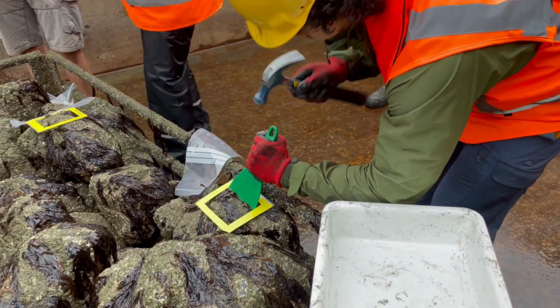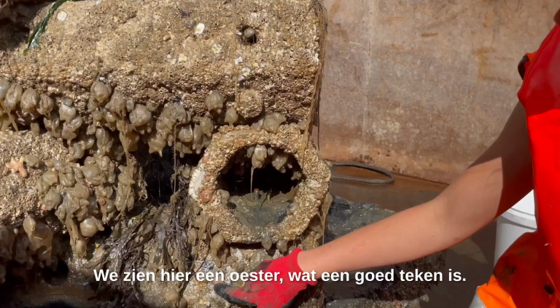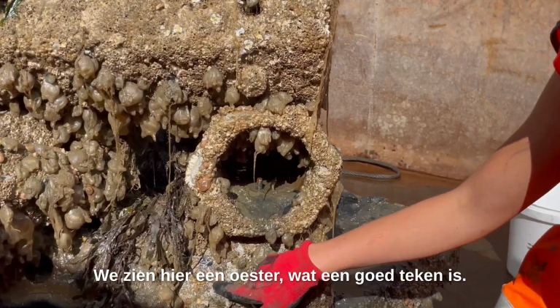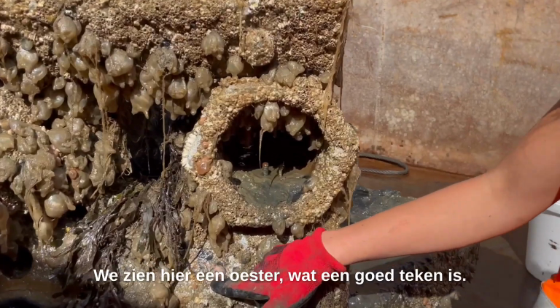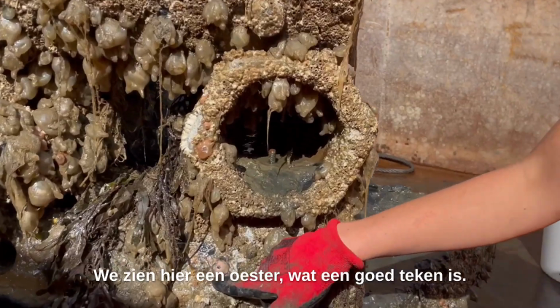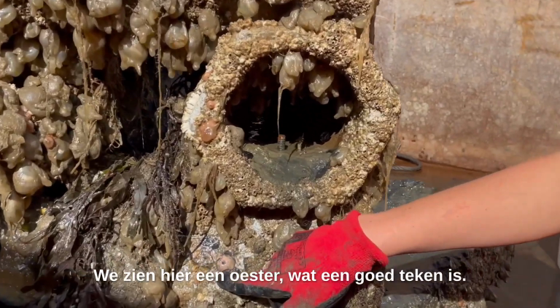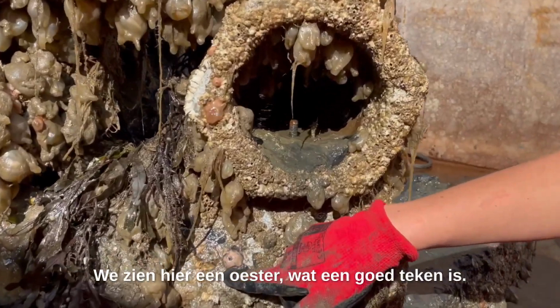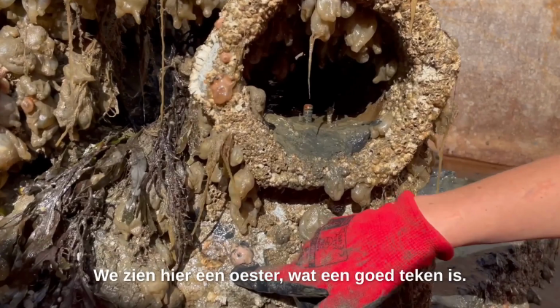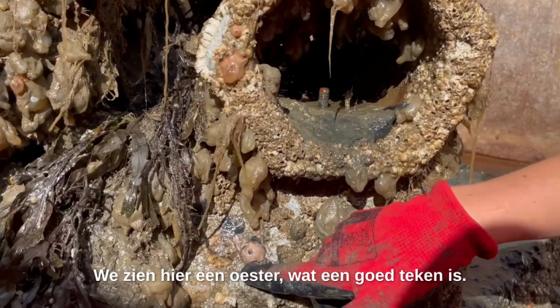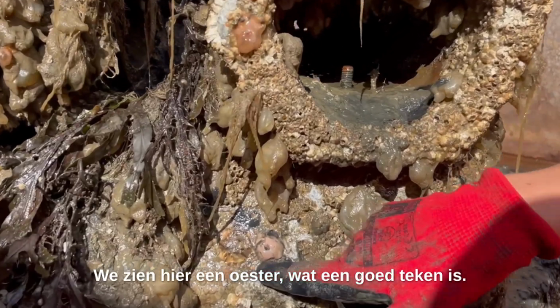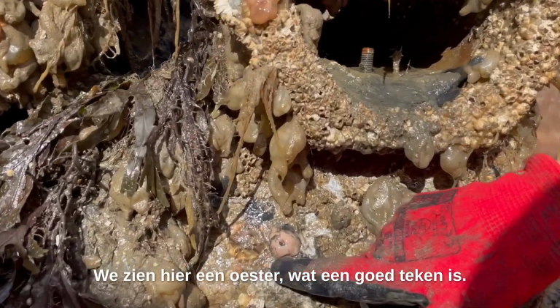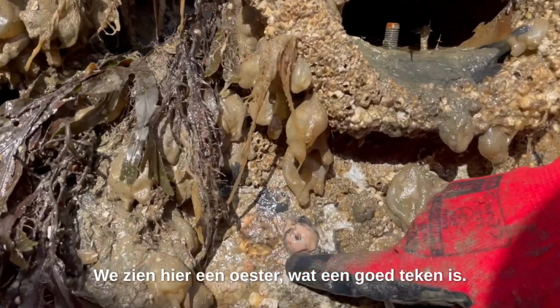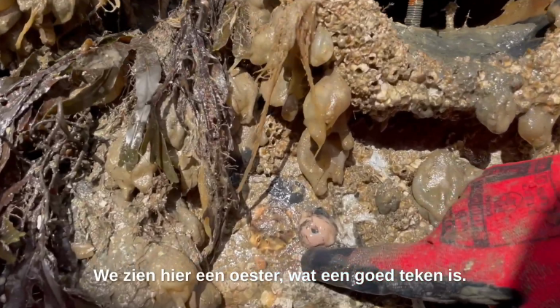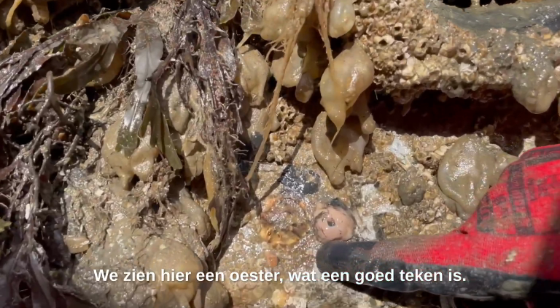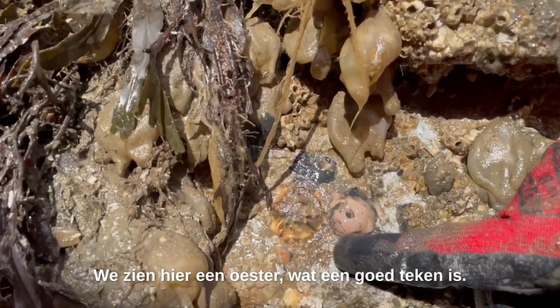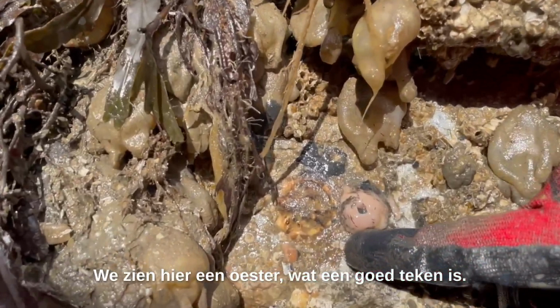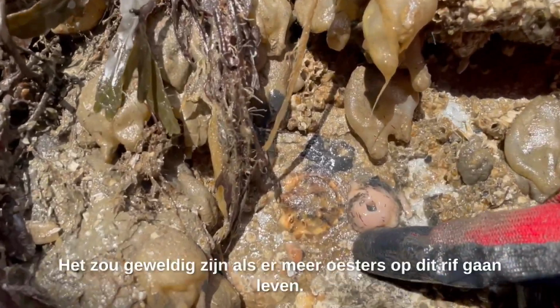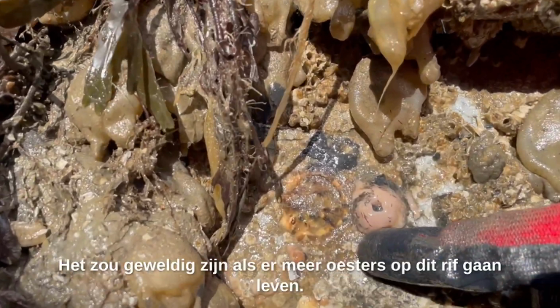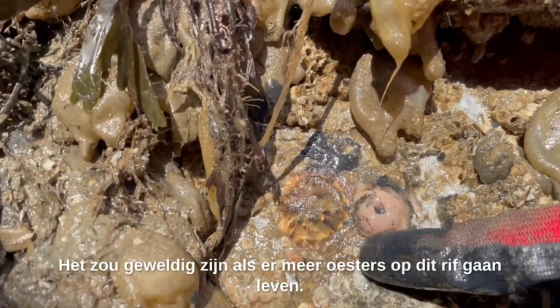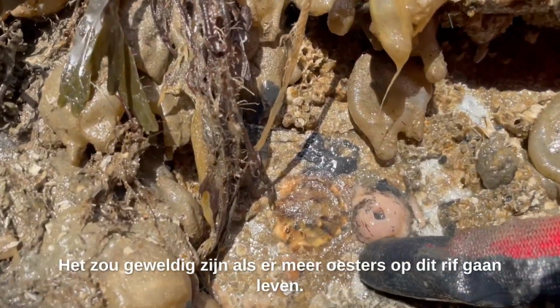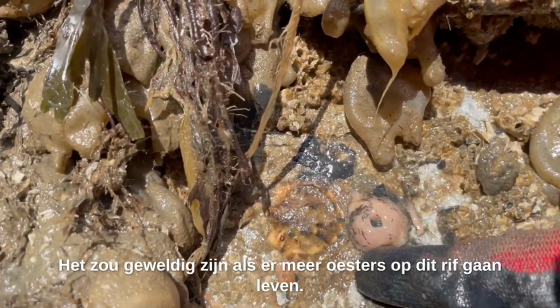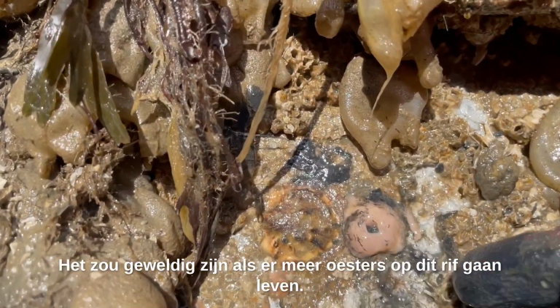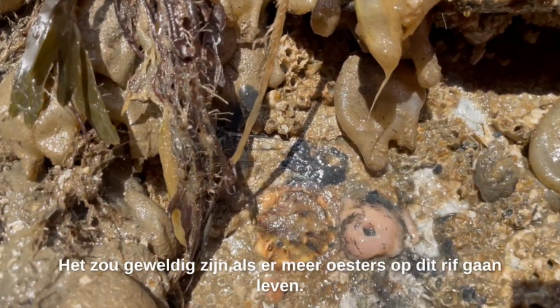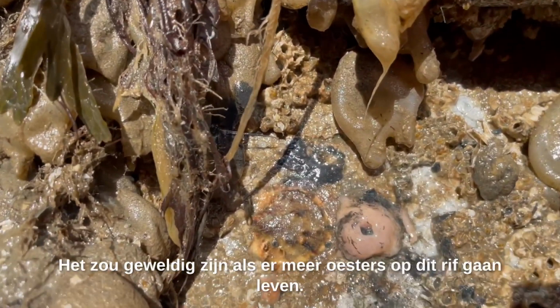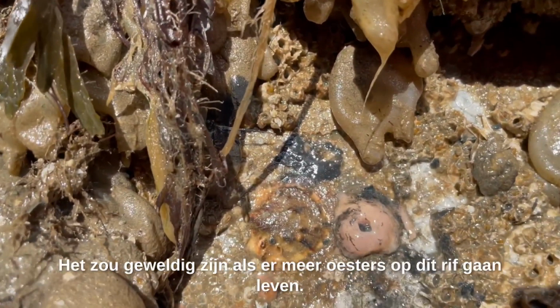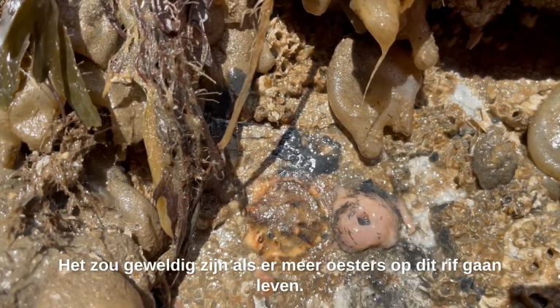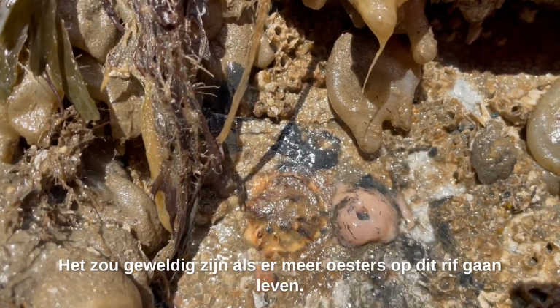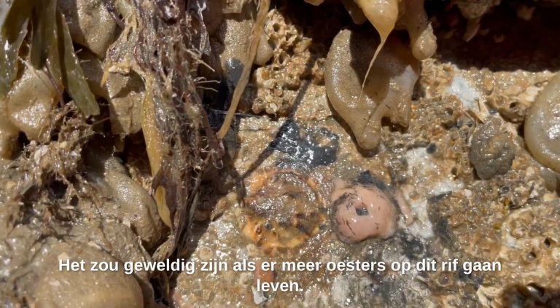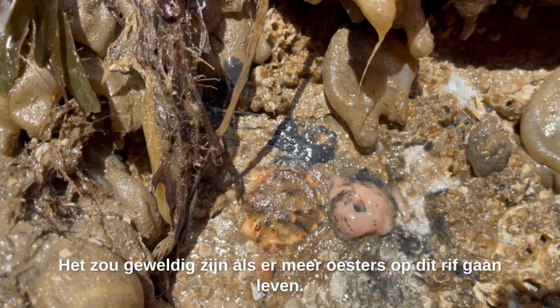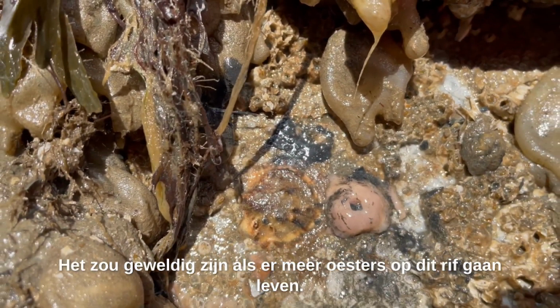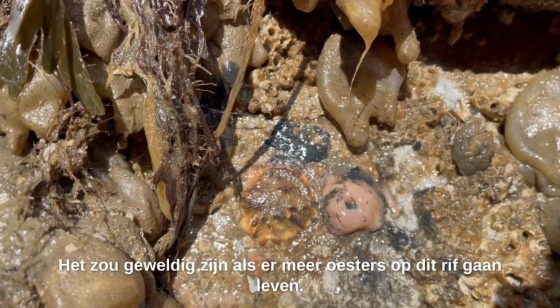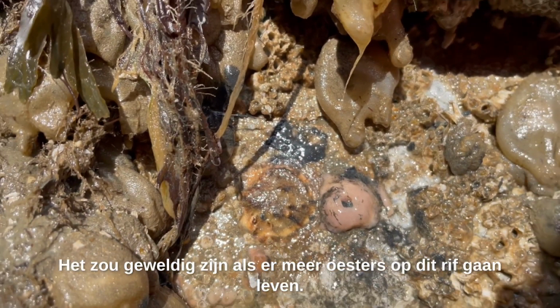So we're here looking at an oyster, and that's really nice to see. It would be great if more oysters start to live on it.